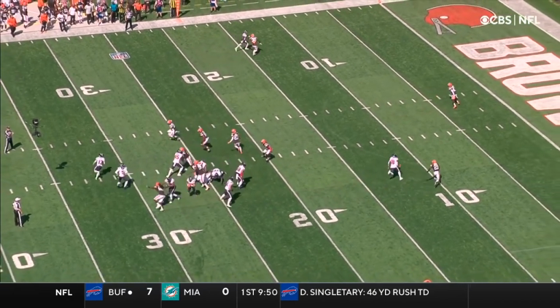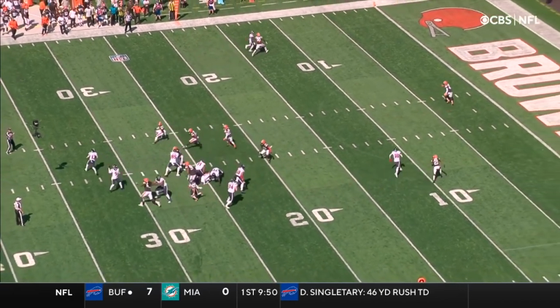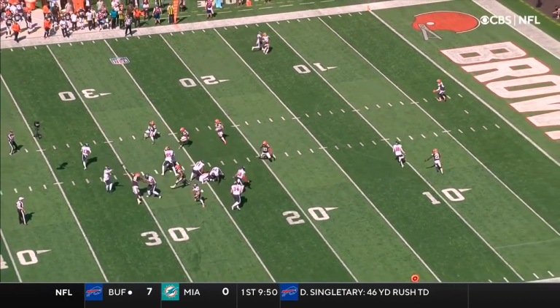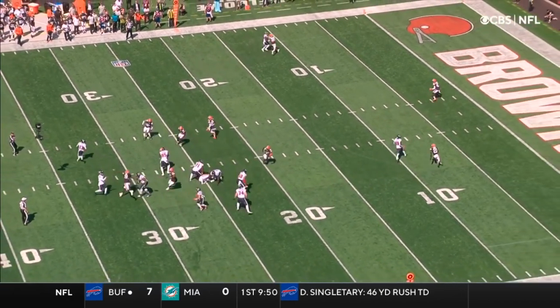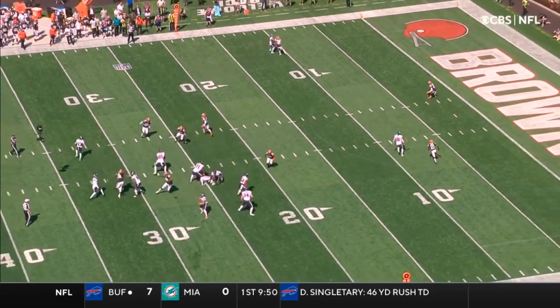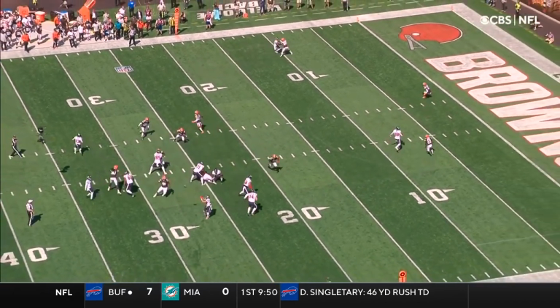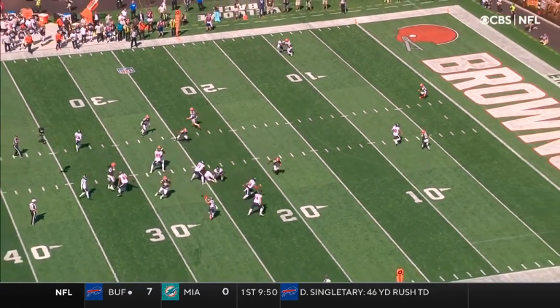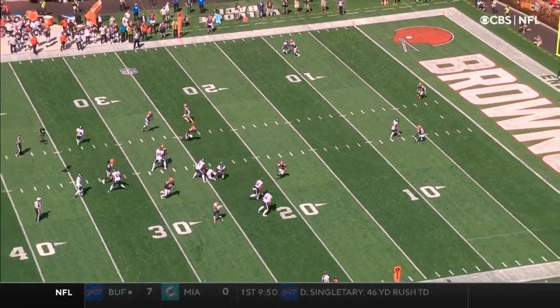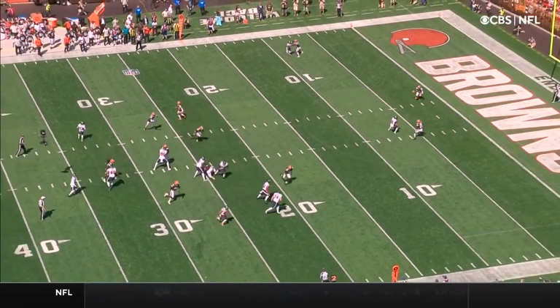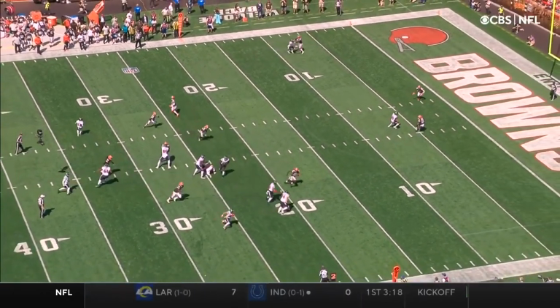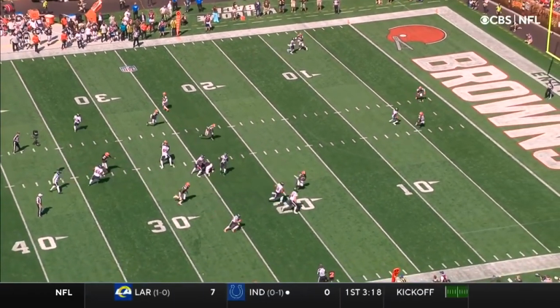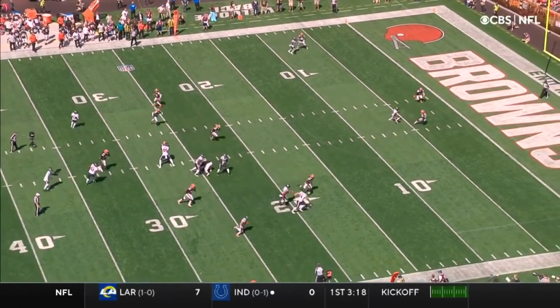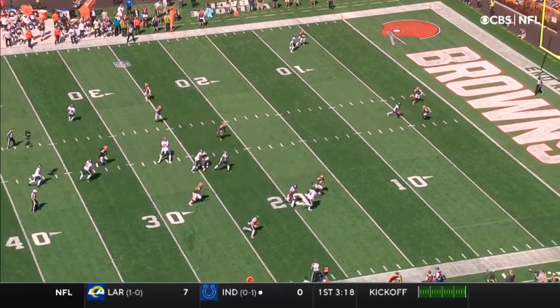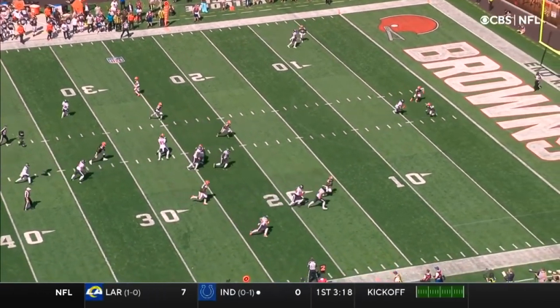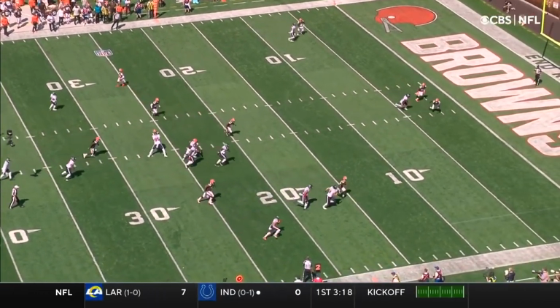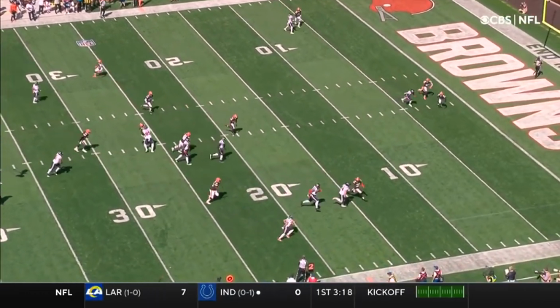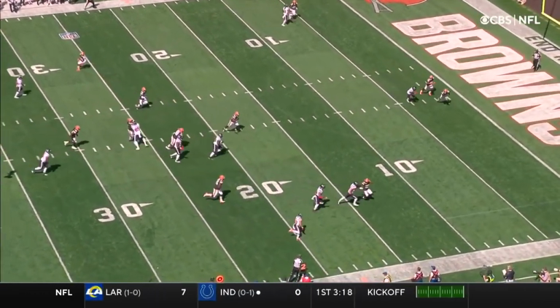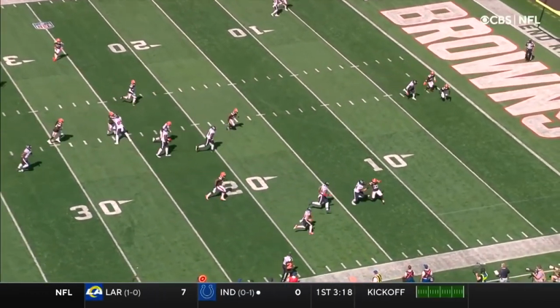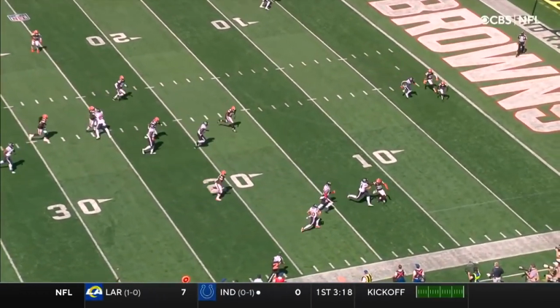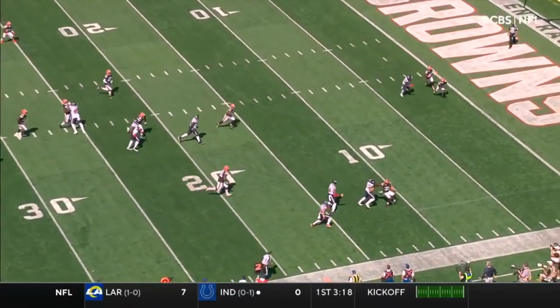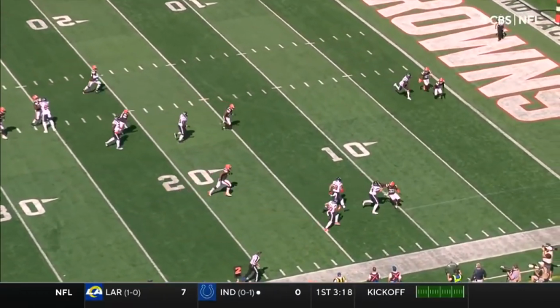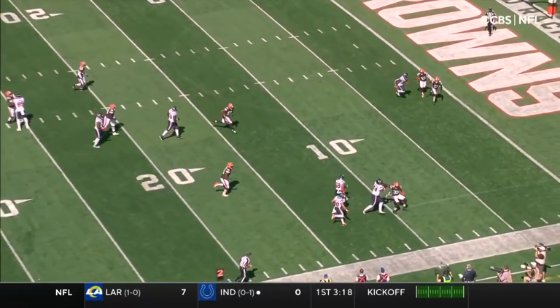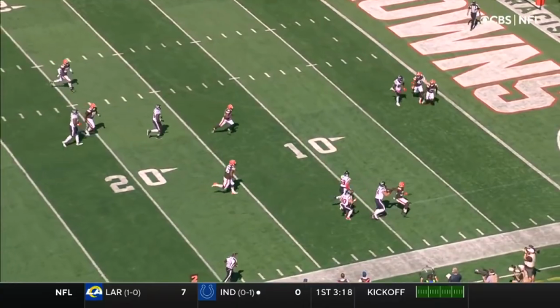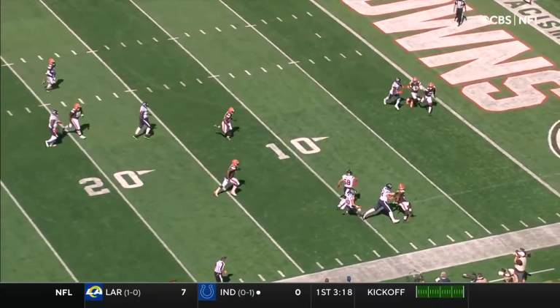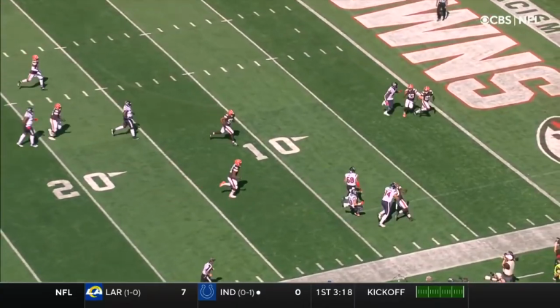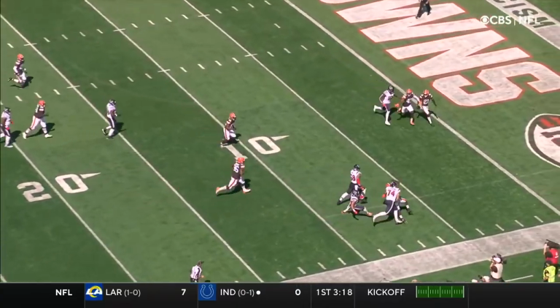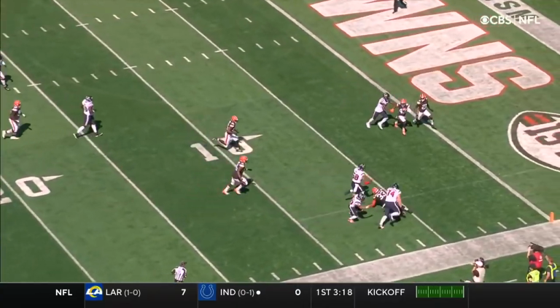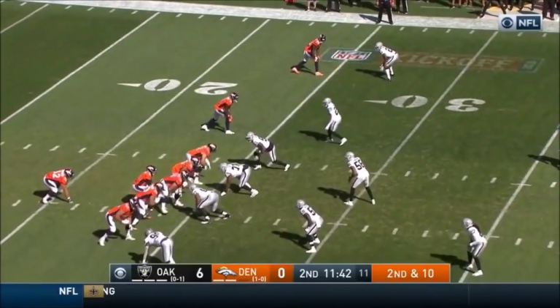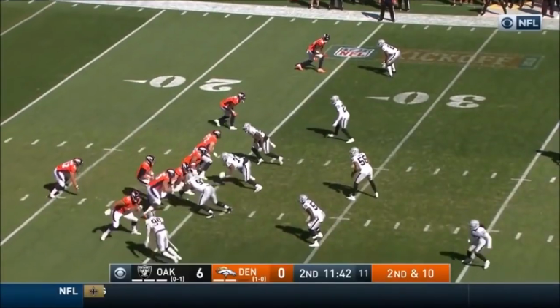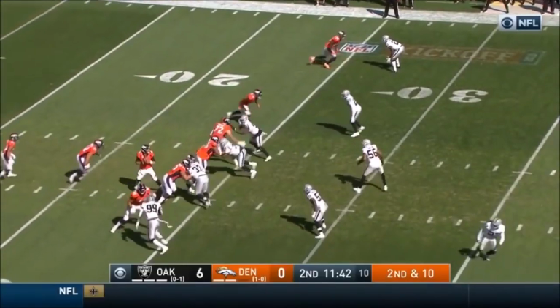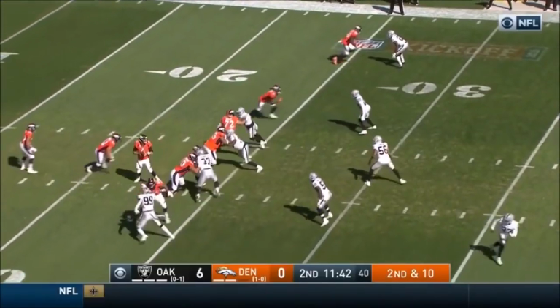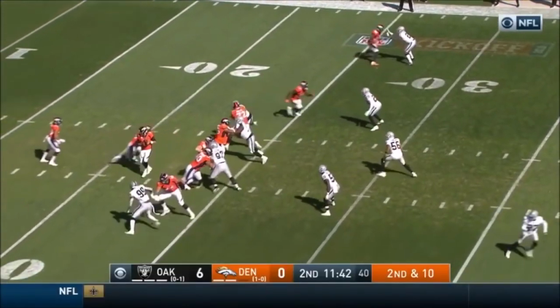Great use of the play-action play. You got Brandon Cooks on the jet reverse. Possession so far.